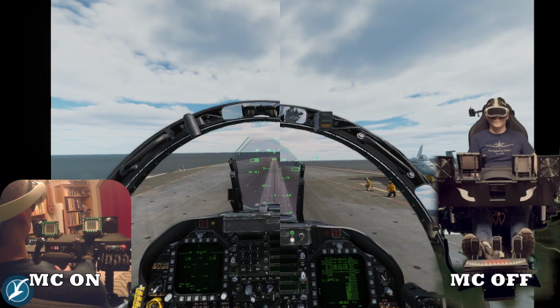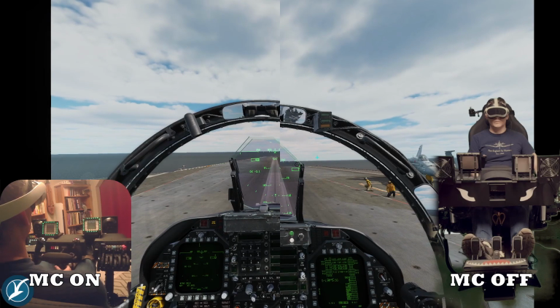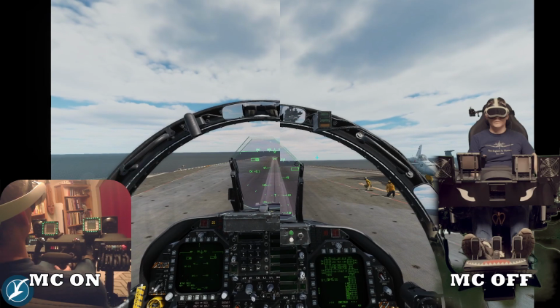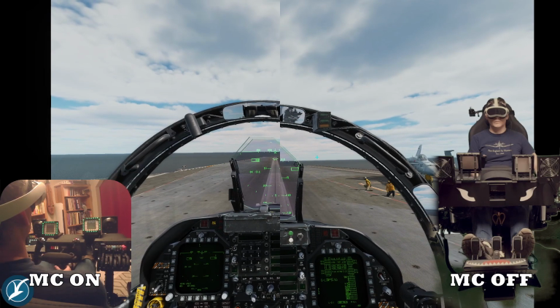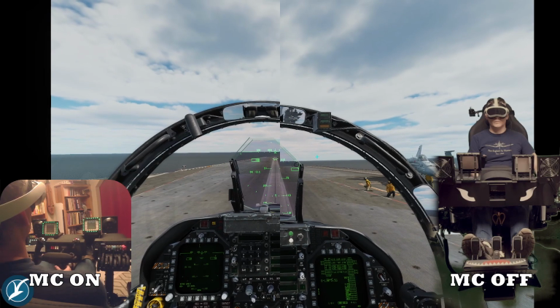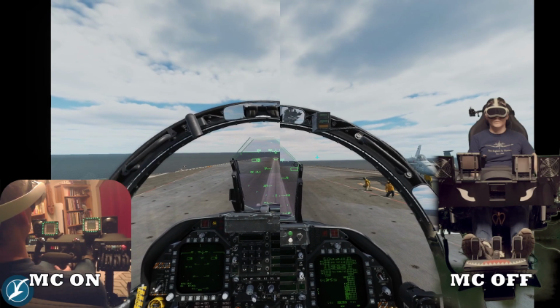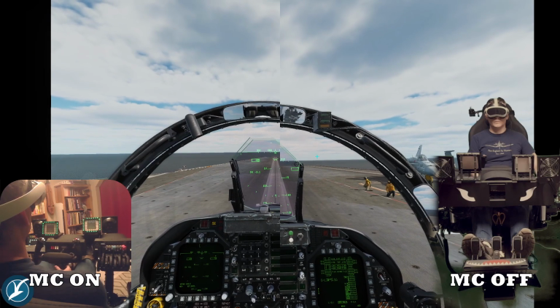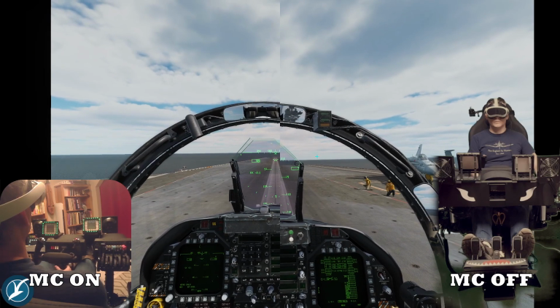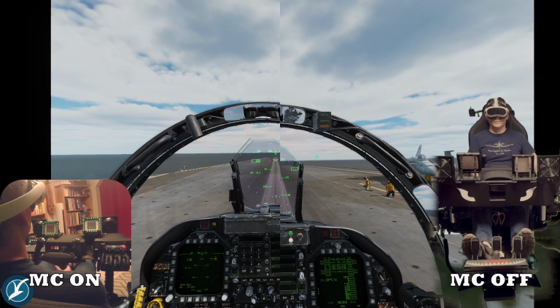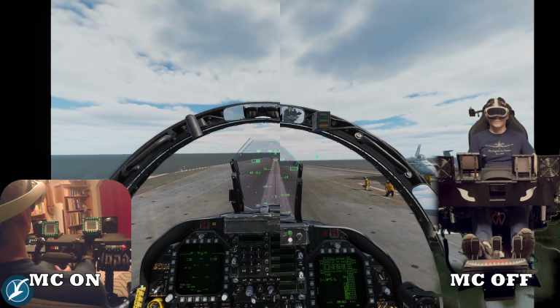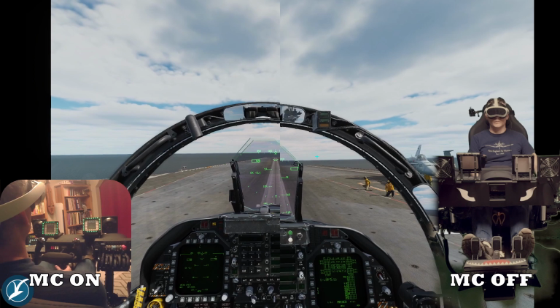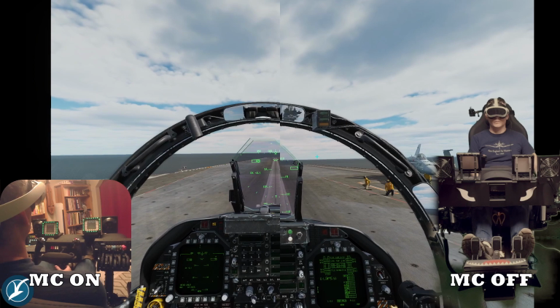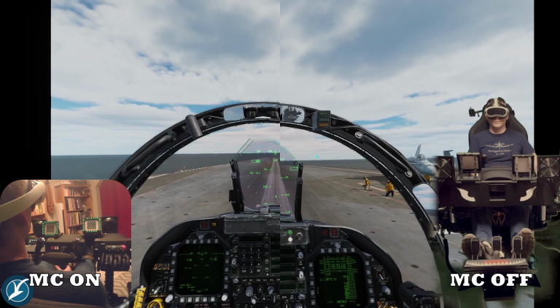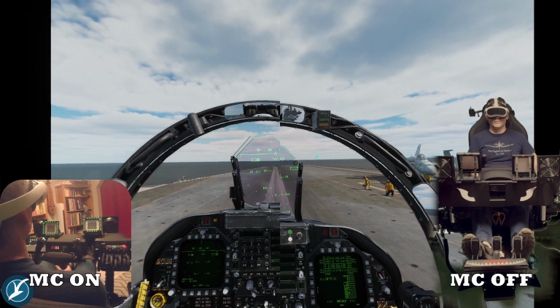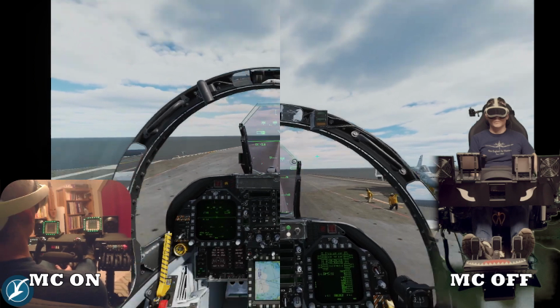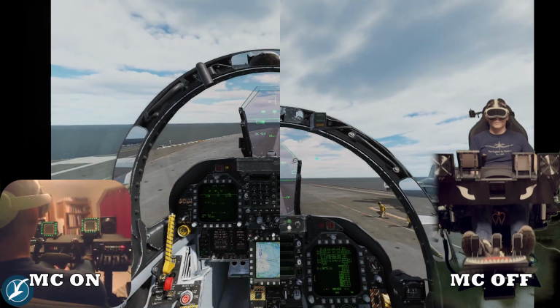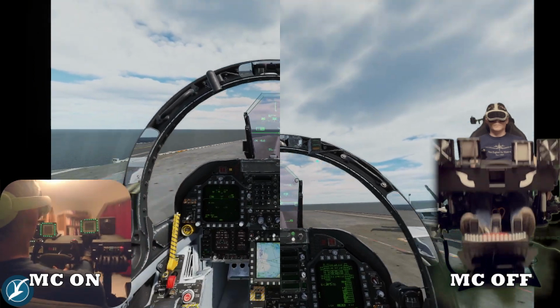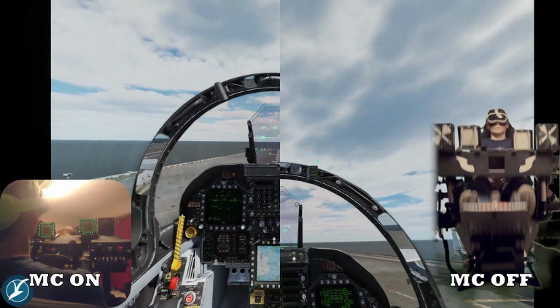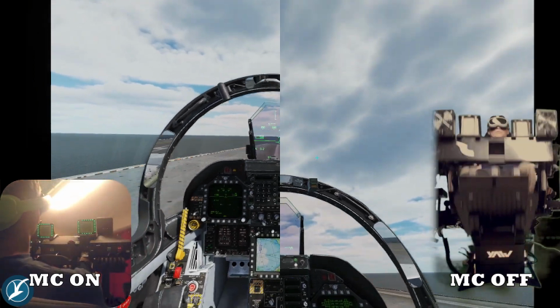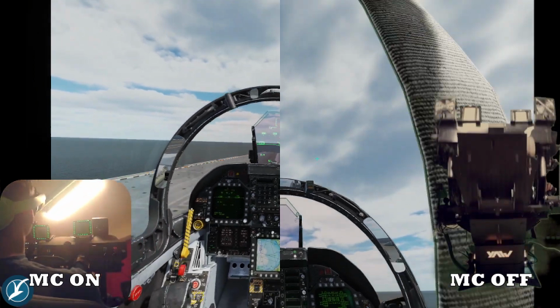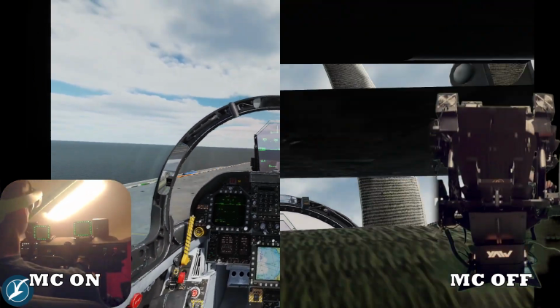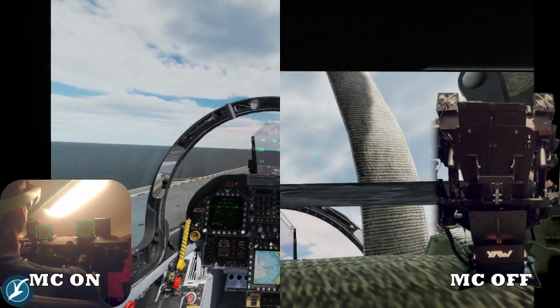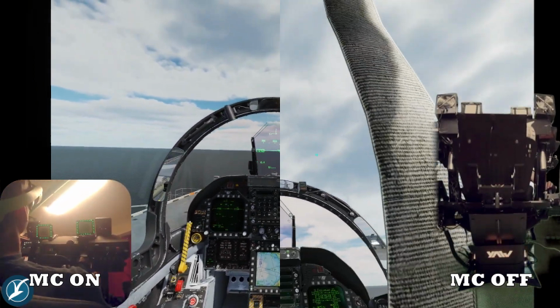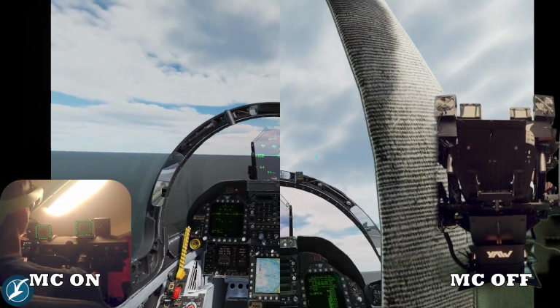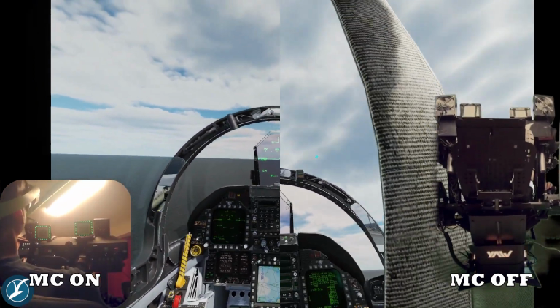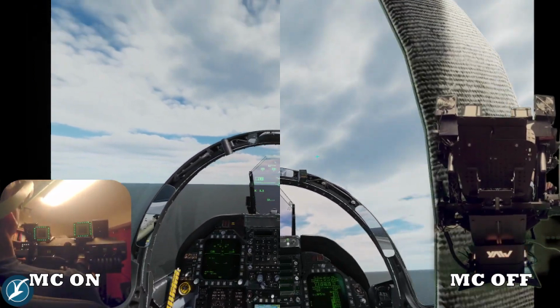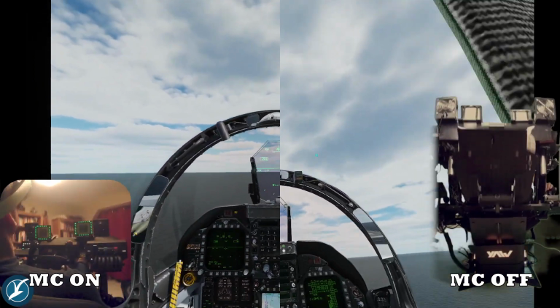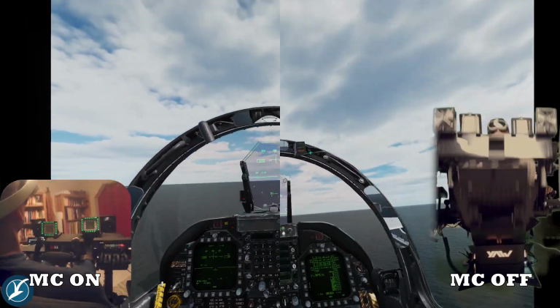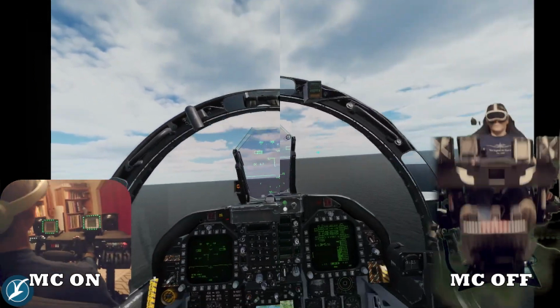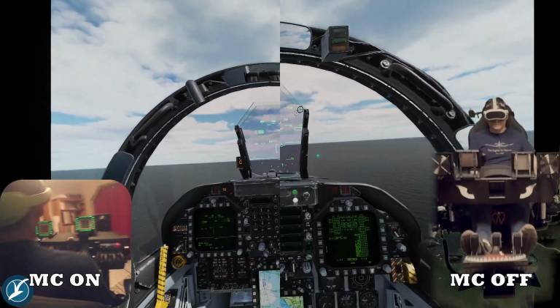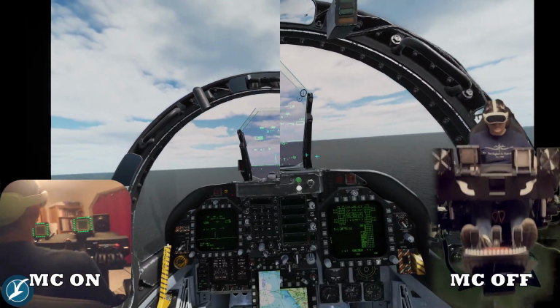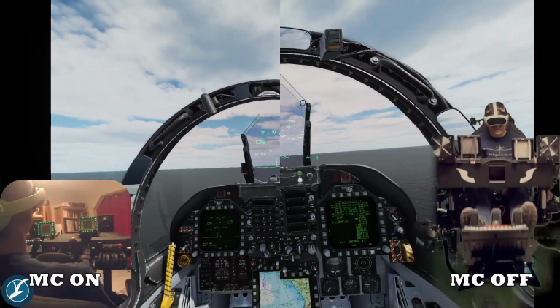Here's a side-by-side comparison of motion compensation on and off.